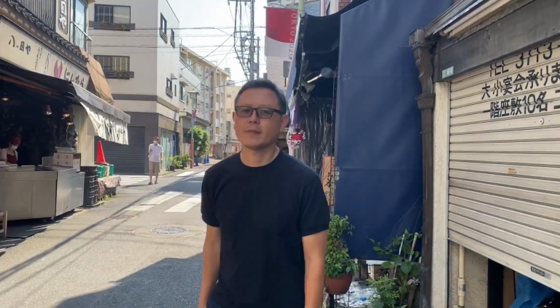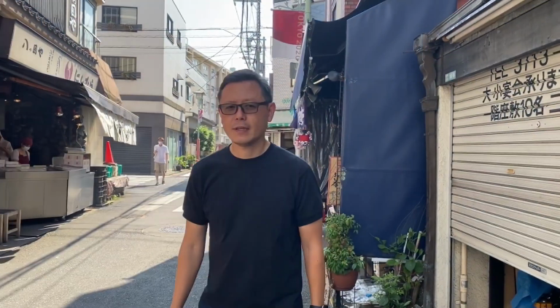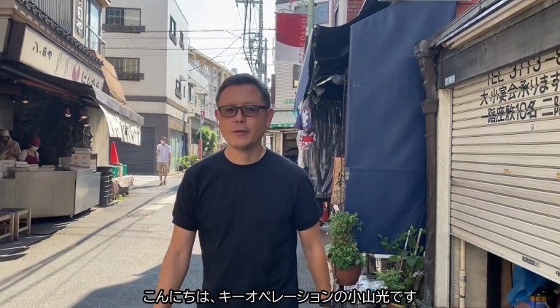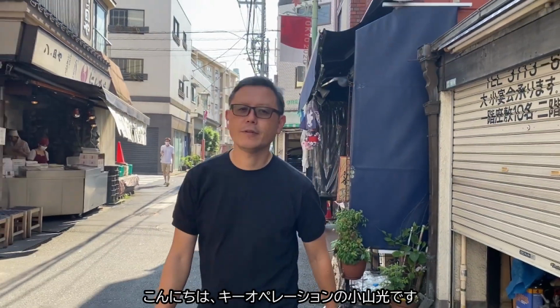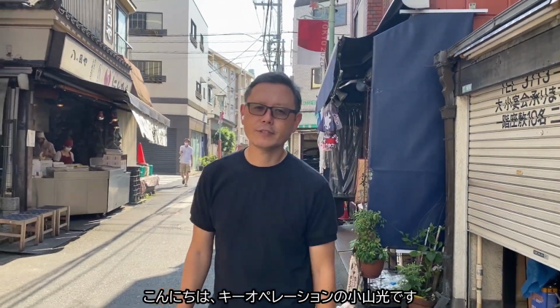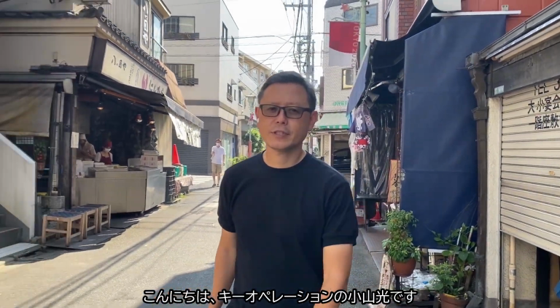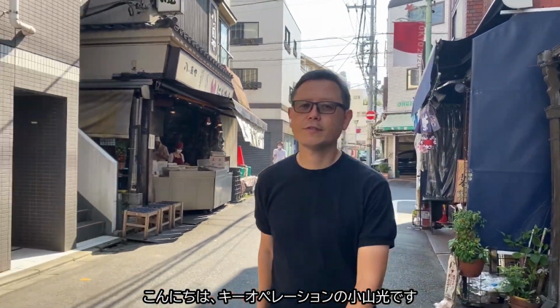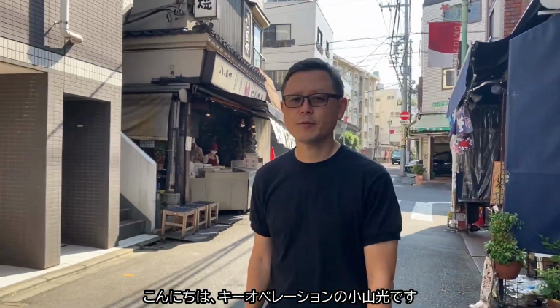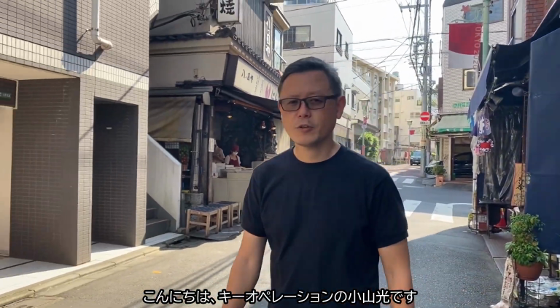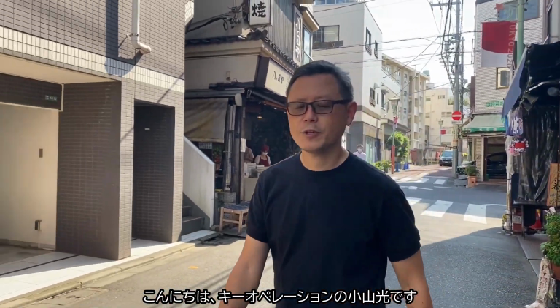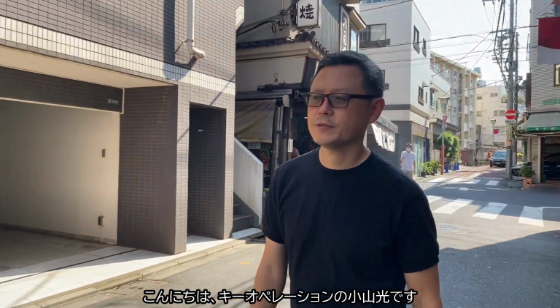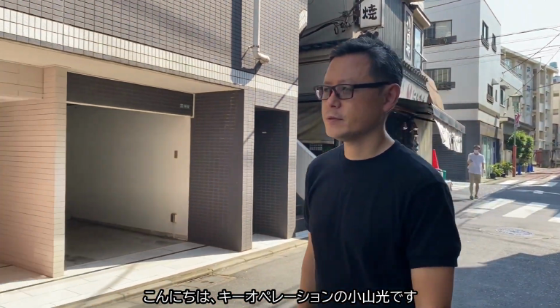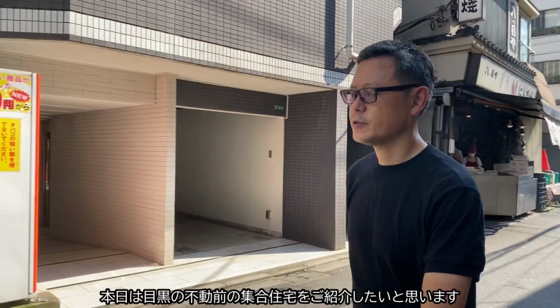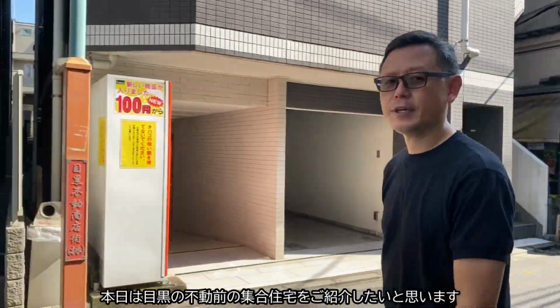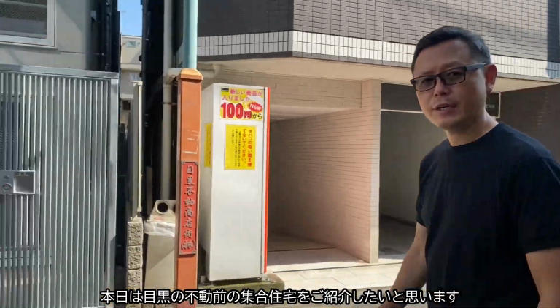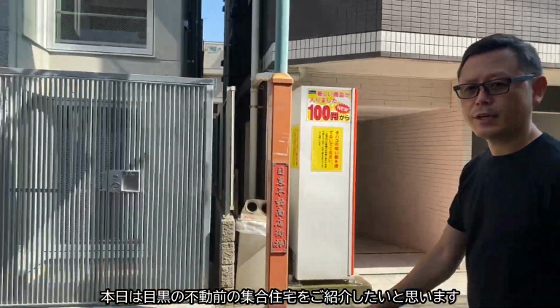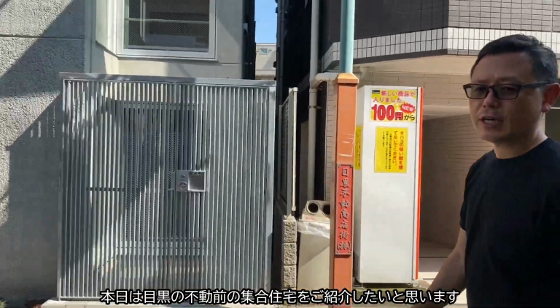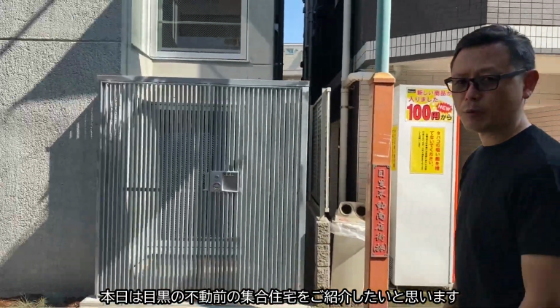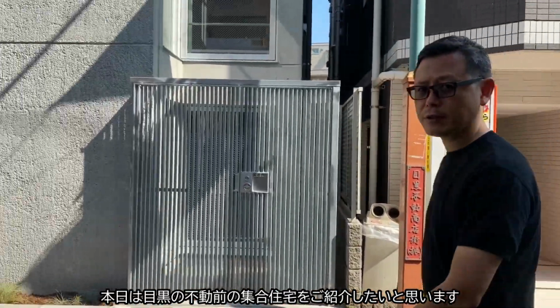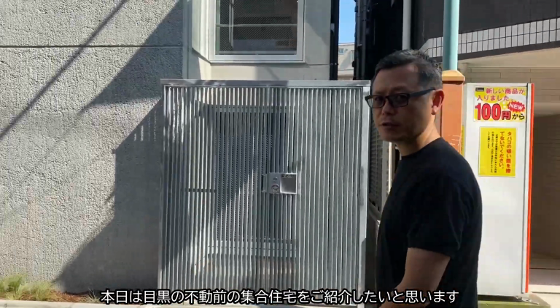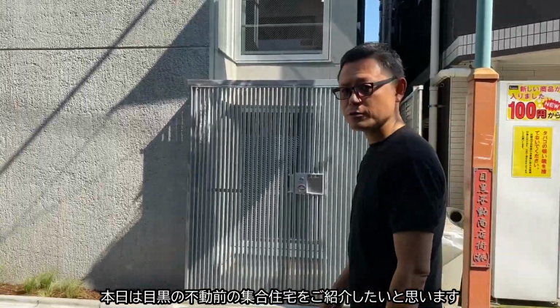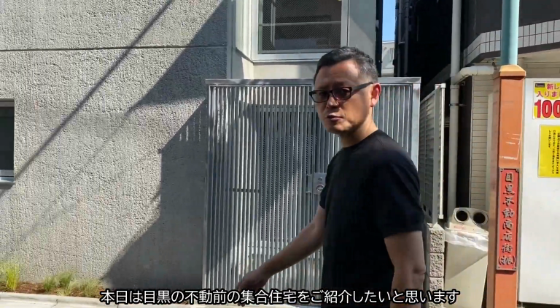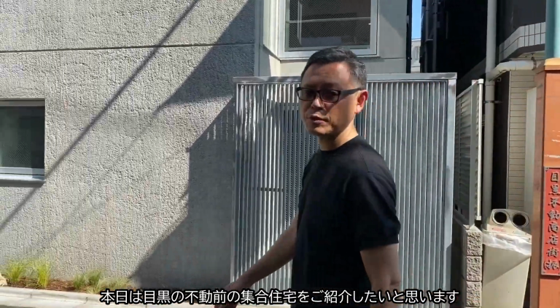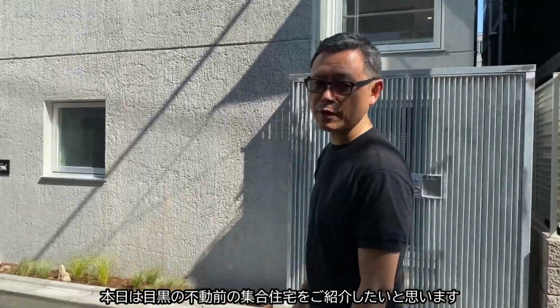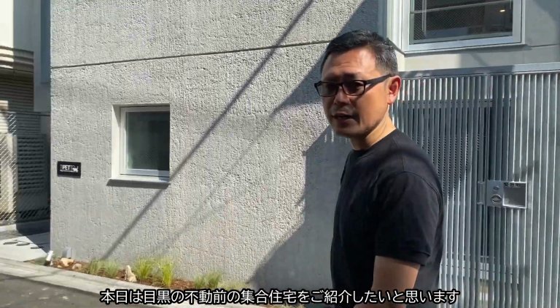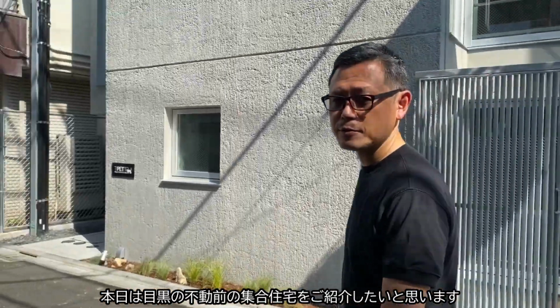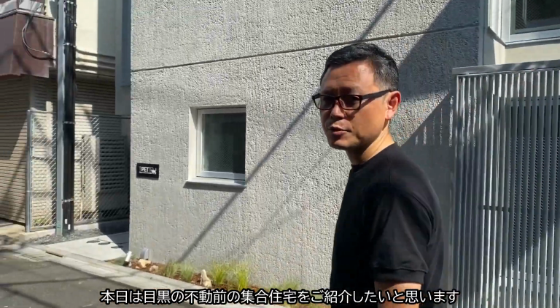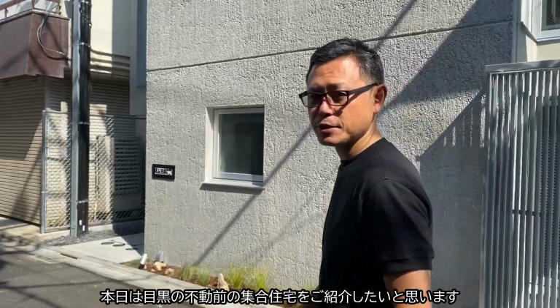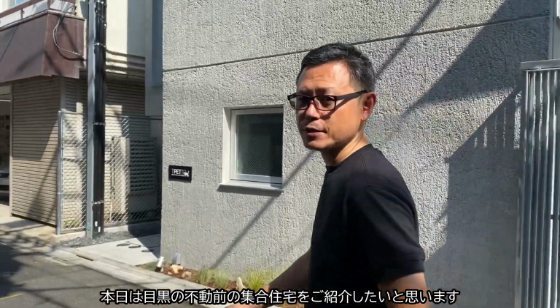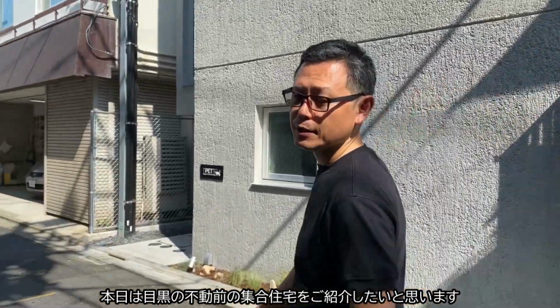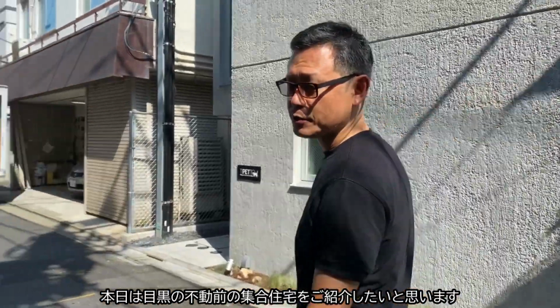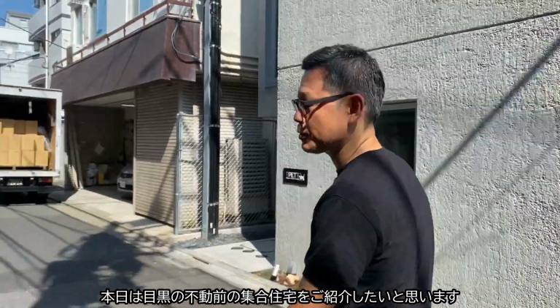Hello, this is Akira from Key Operation. Today I would like to introduce one of our housing projects in Tokyo.